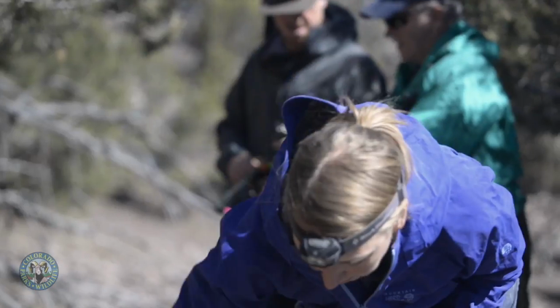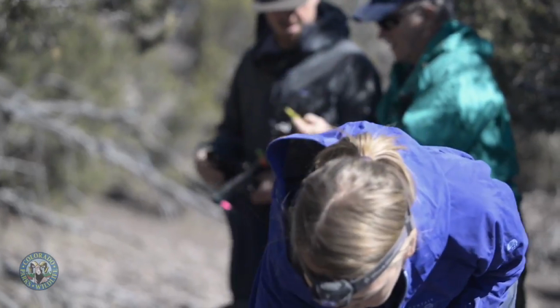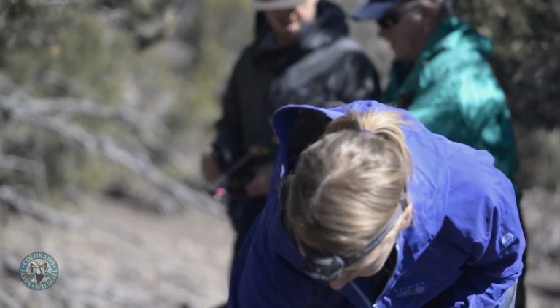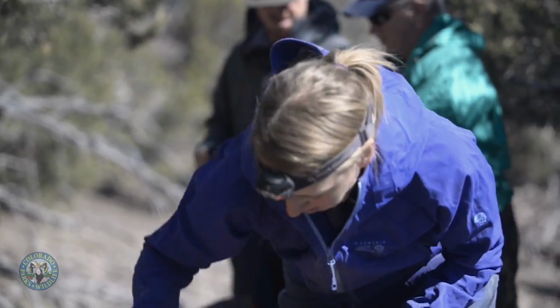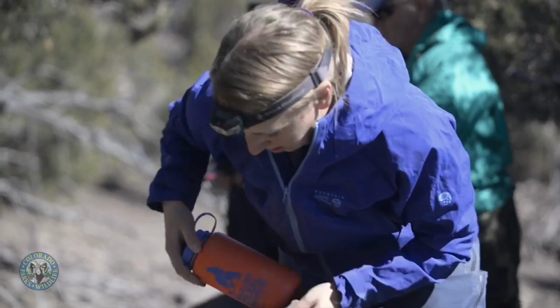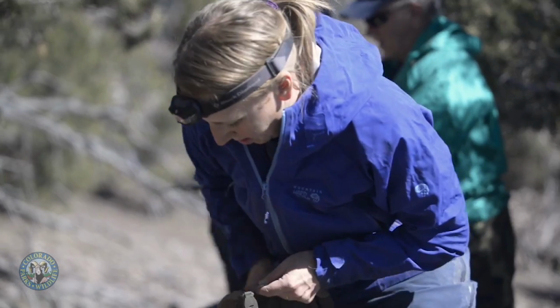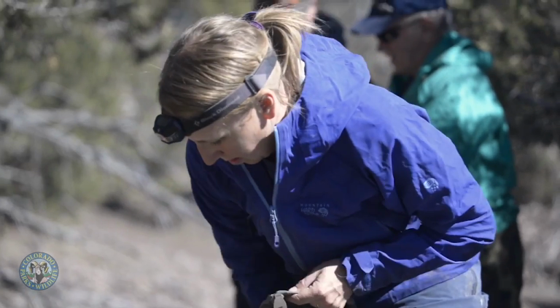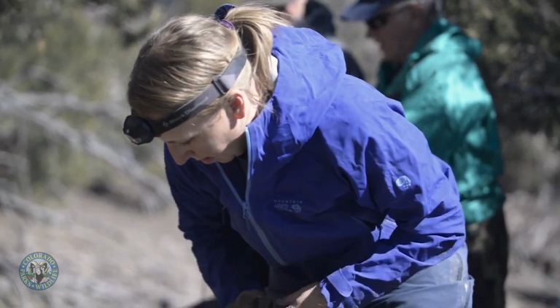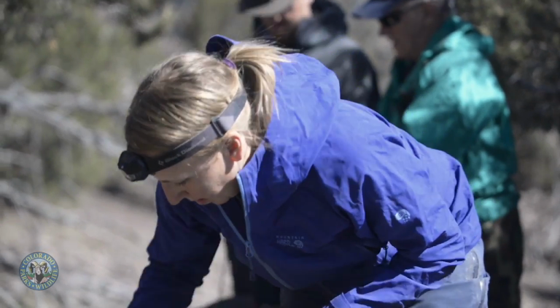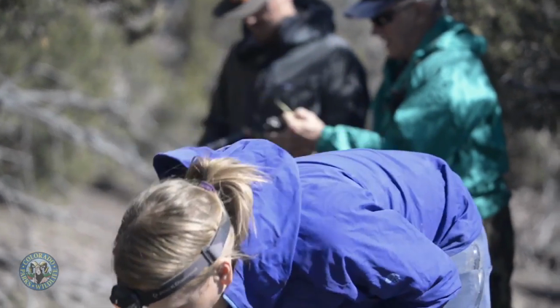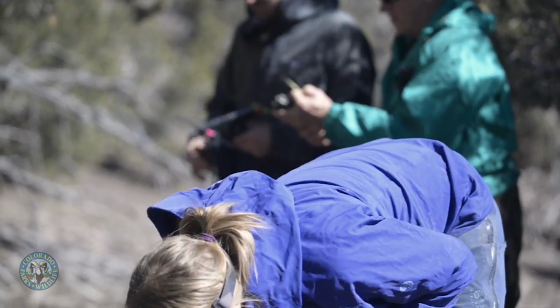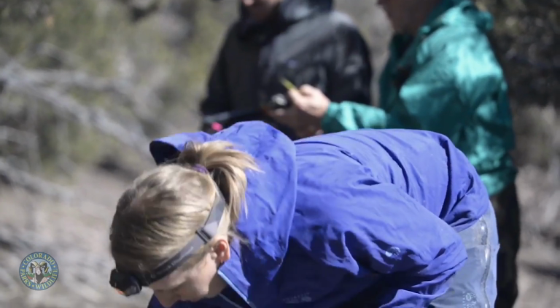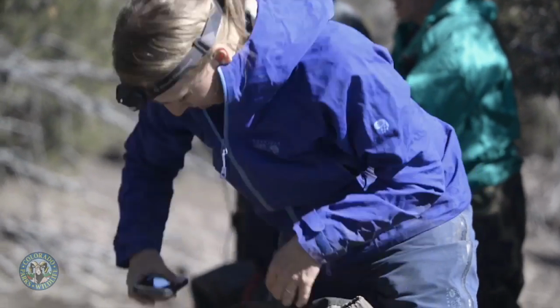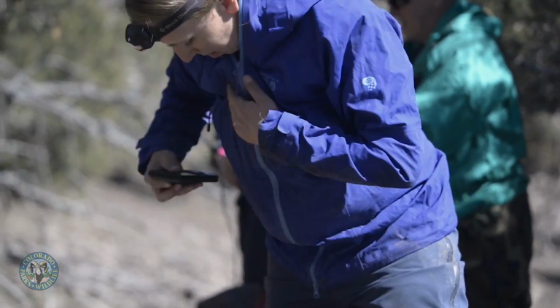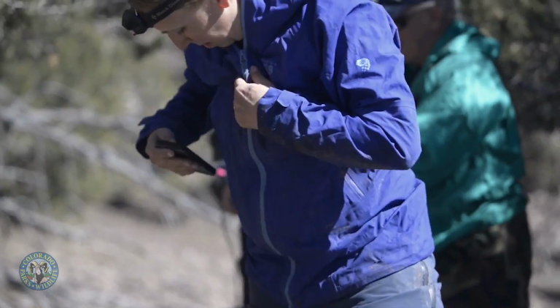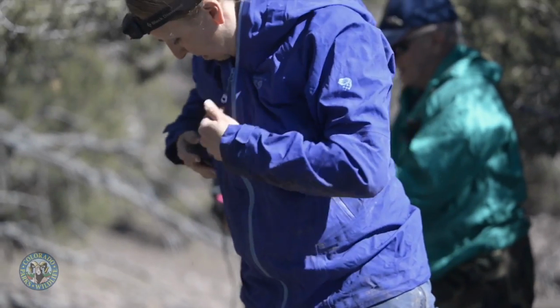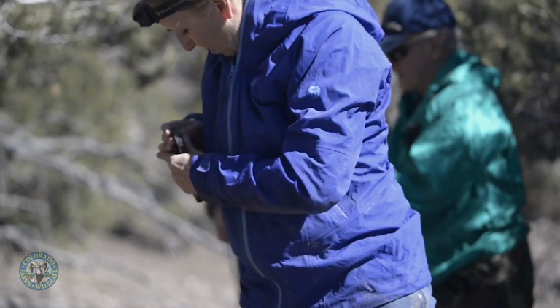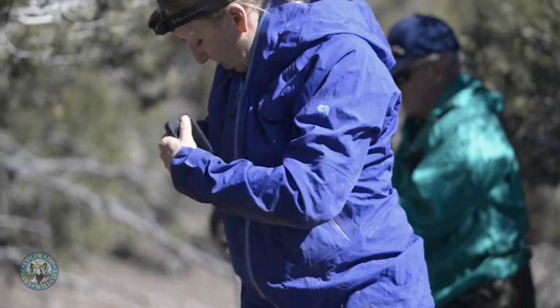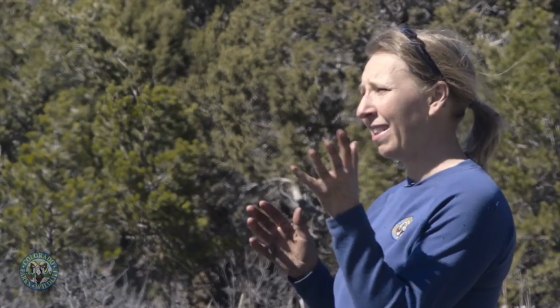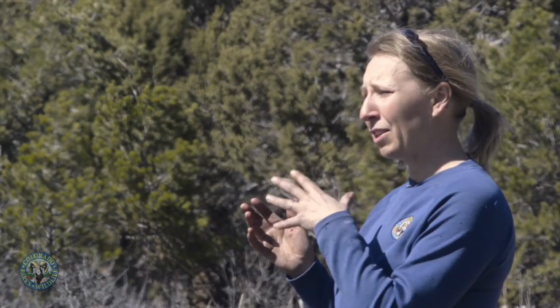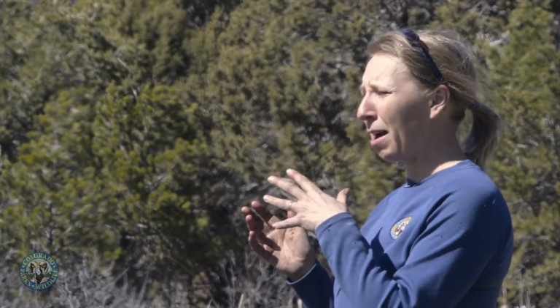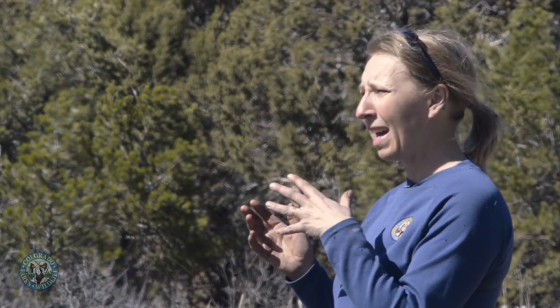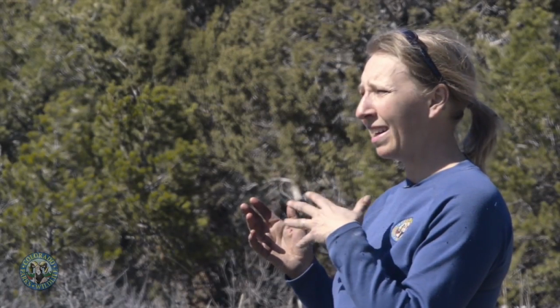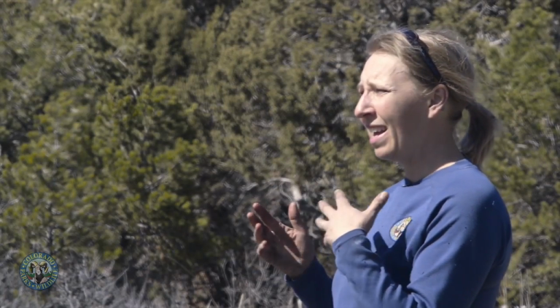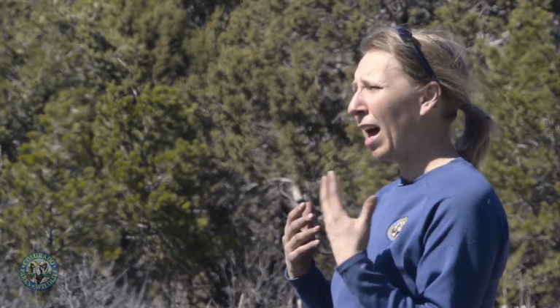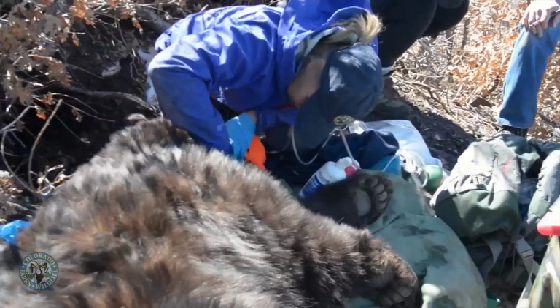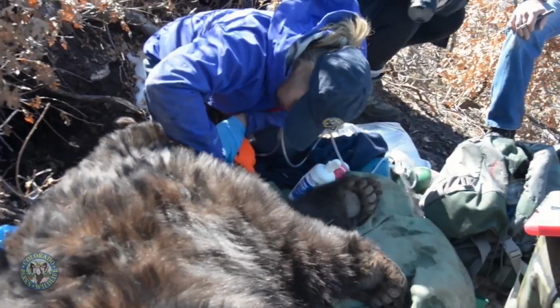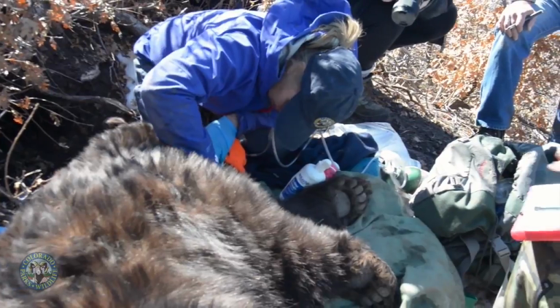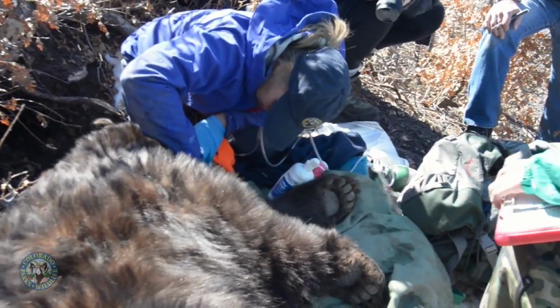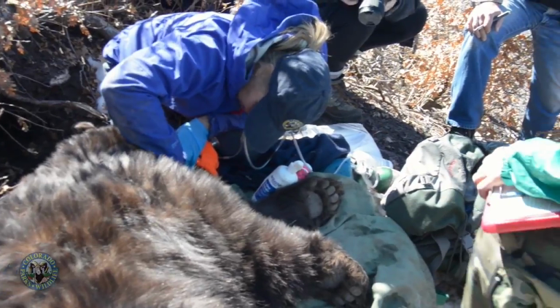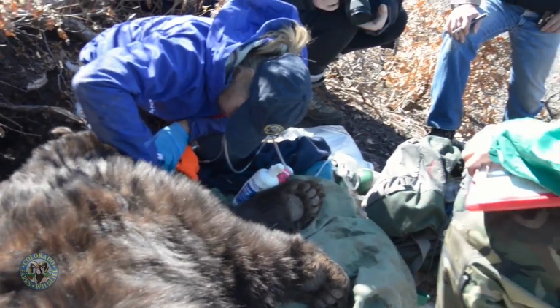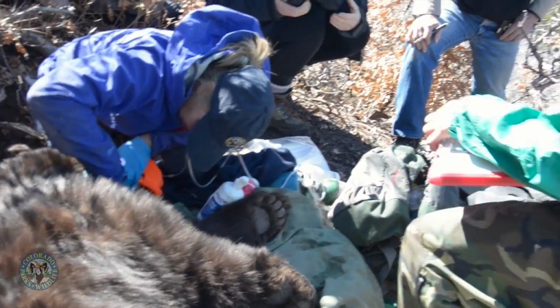One of the big things we're looking at is how bears like B124 use their natural habitat and how that affects things like how they survive.